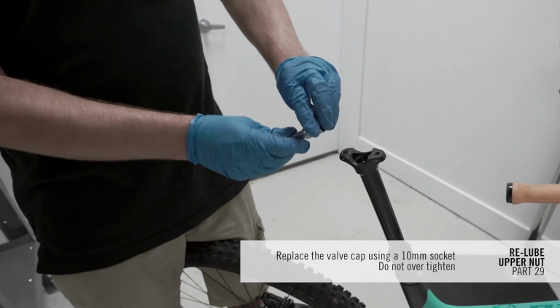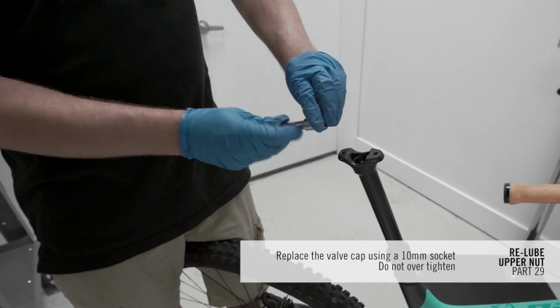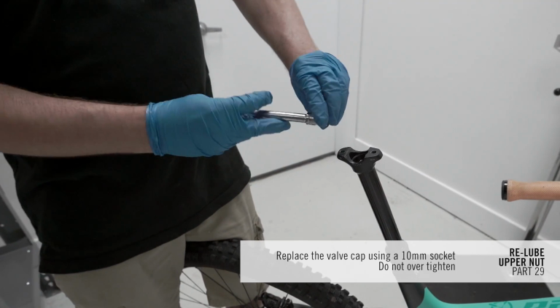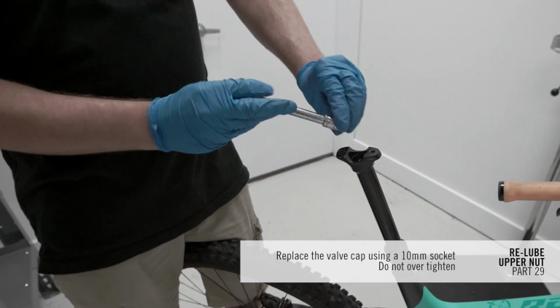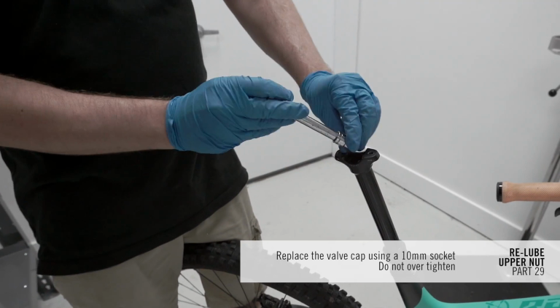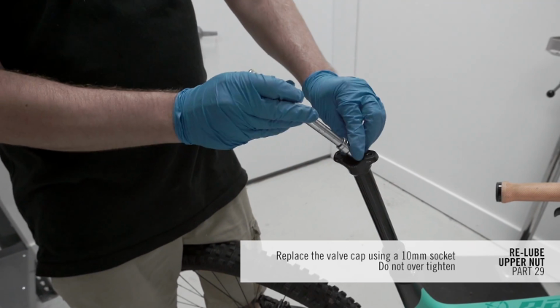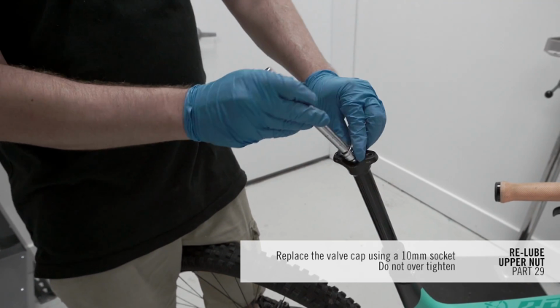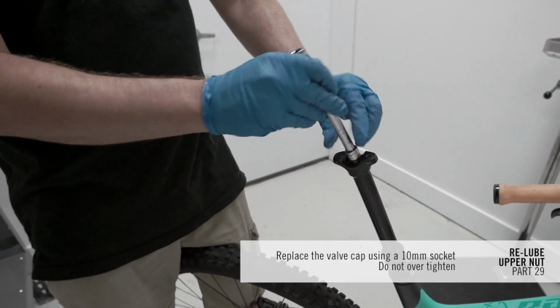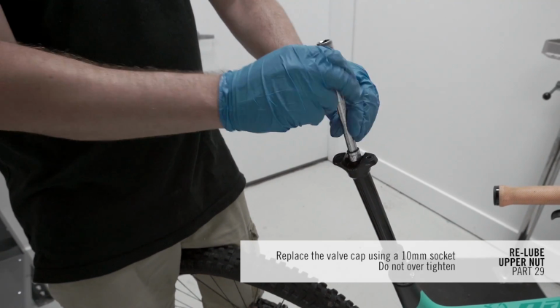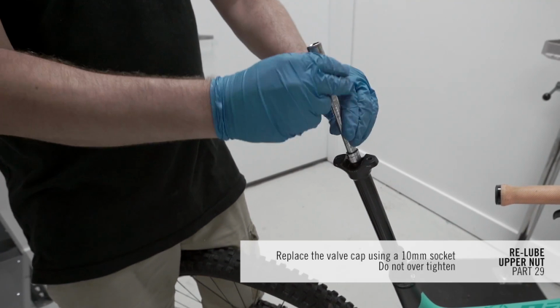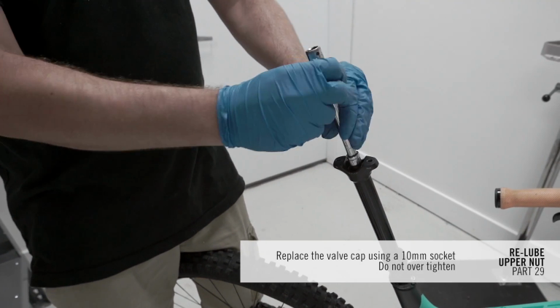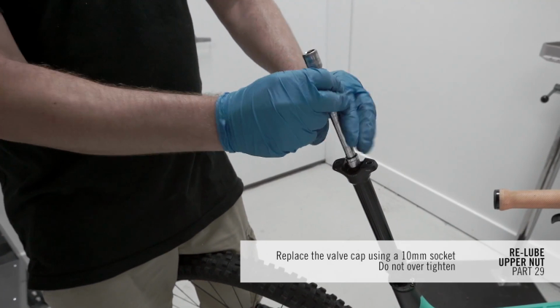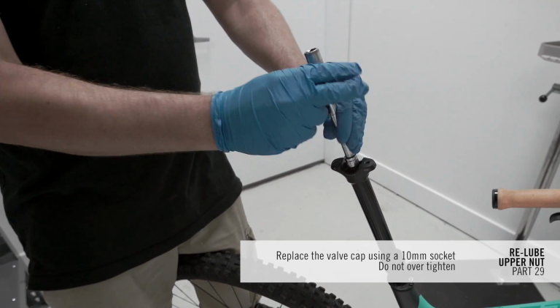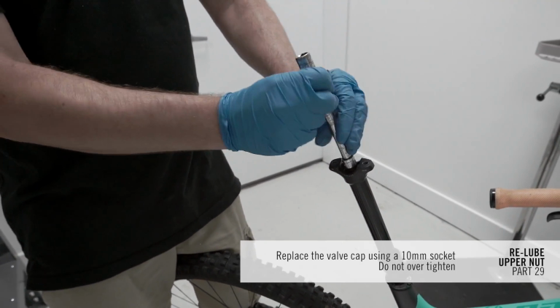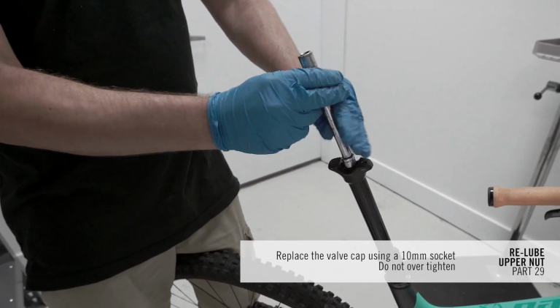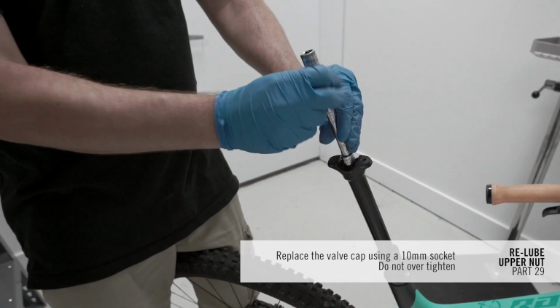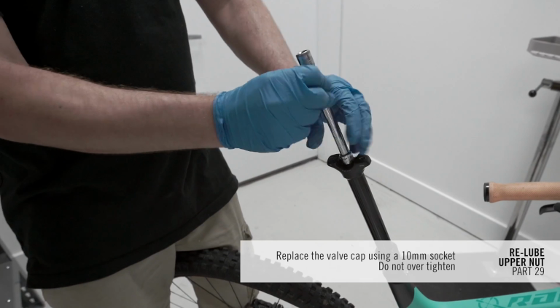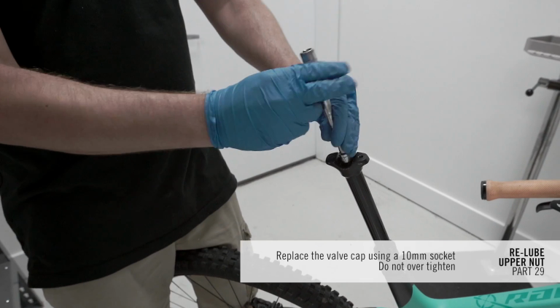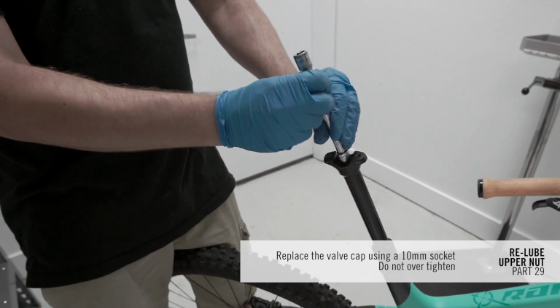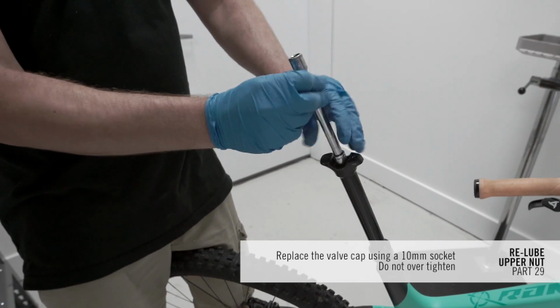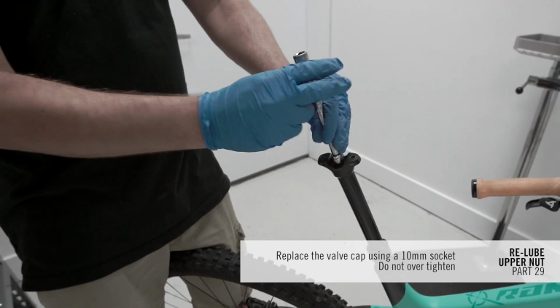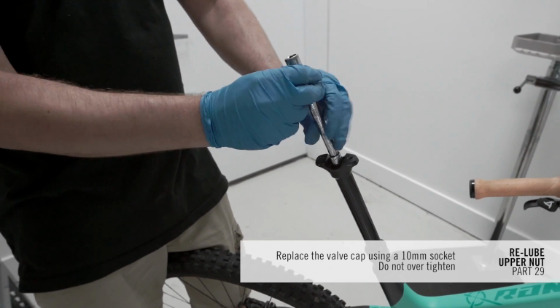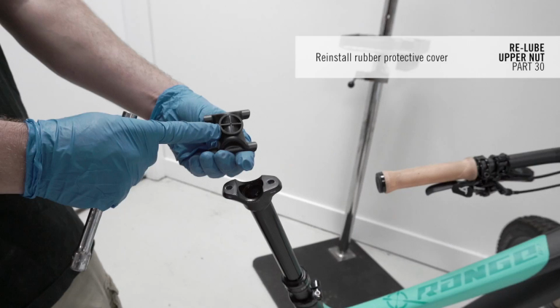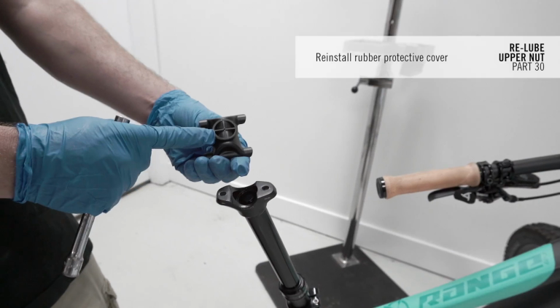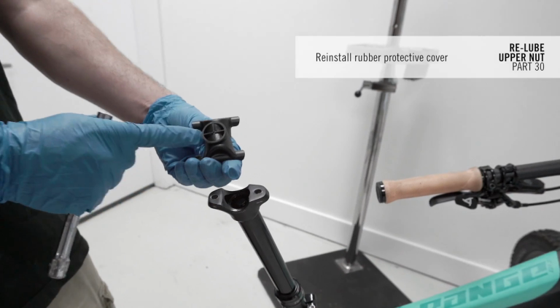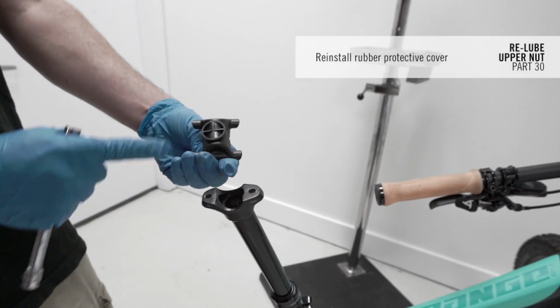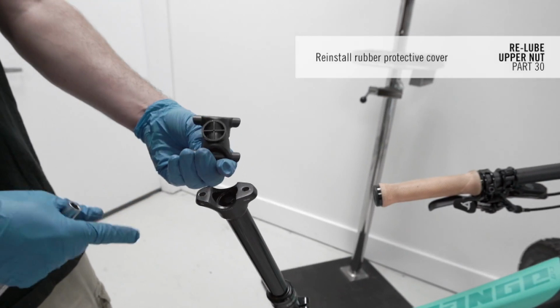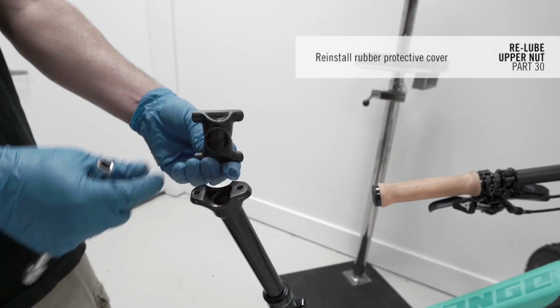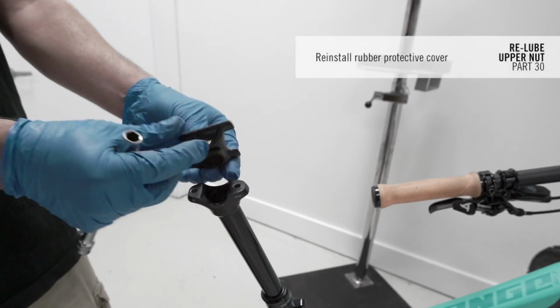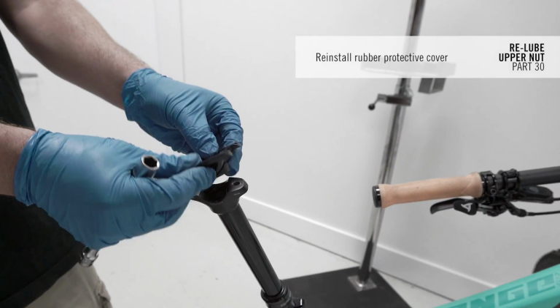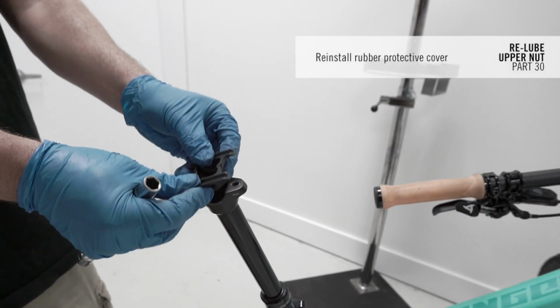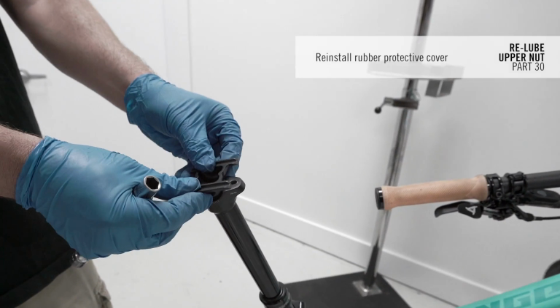Replace the valve cap using a 10mm socket — do not over-tighten. Reinstall the rubber protective cover.